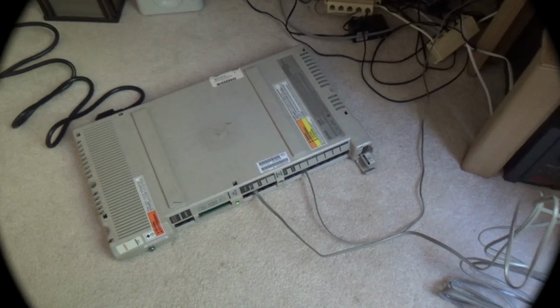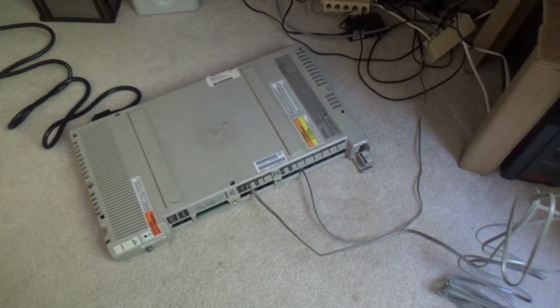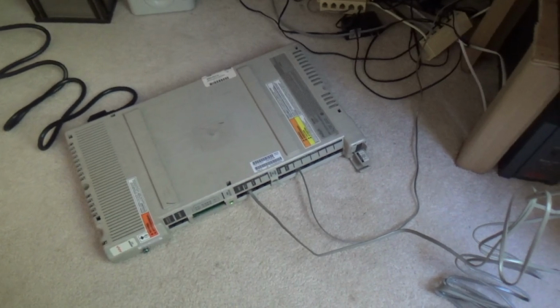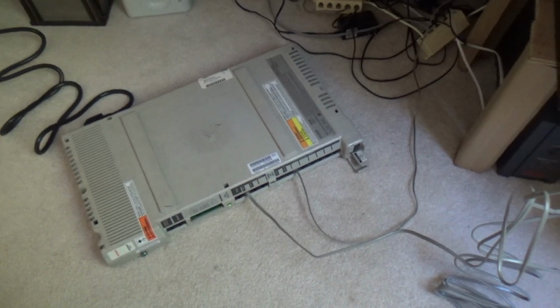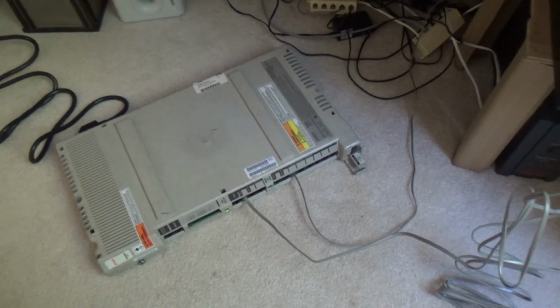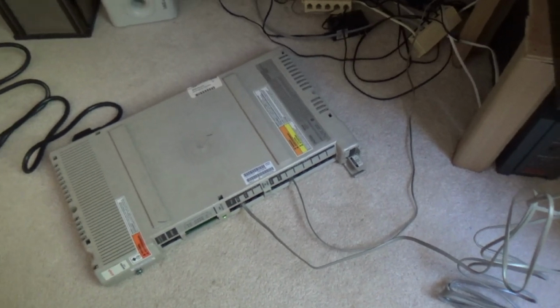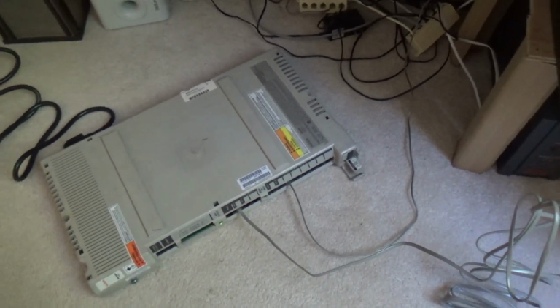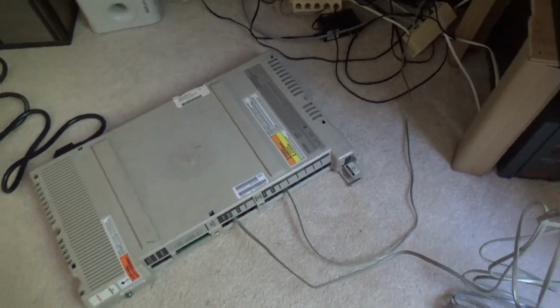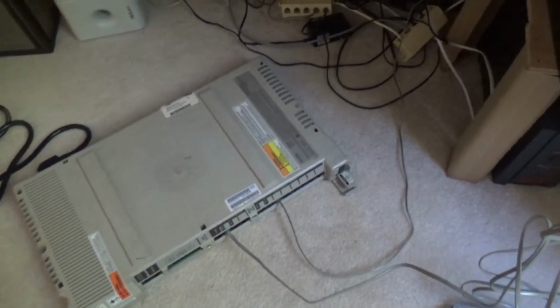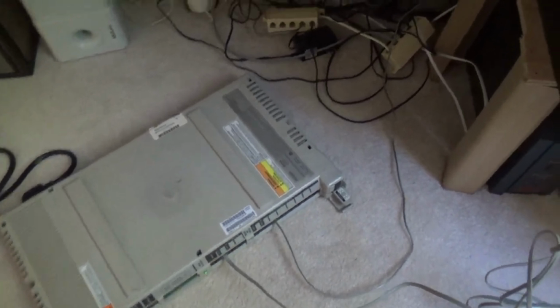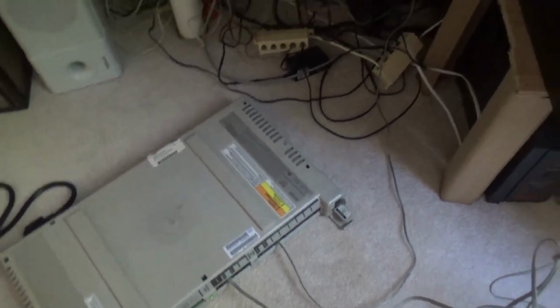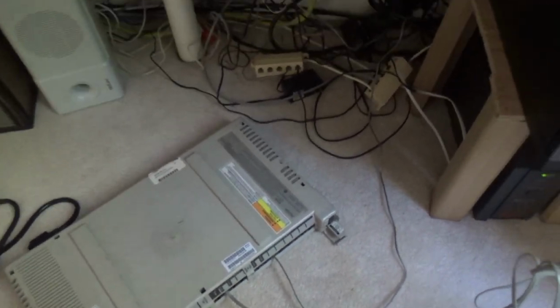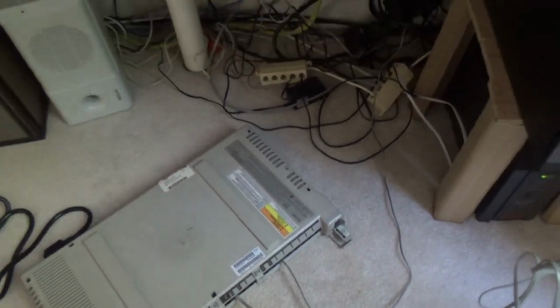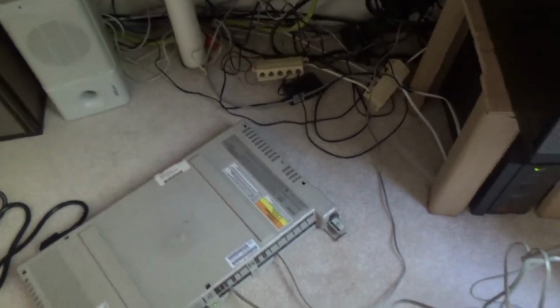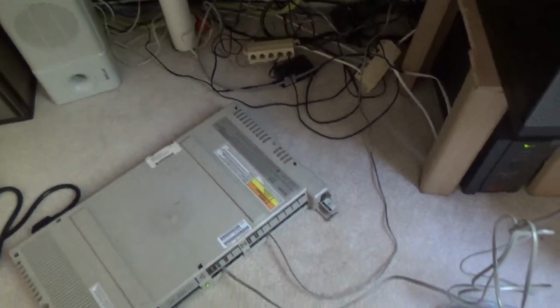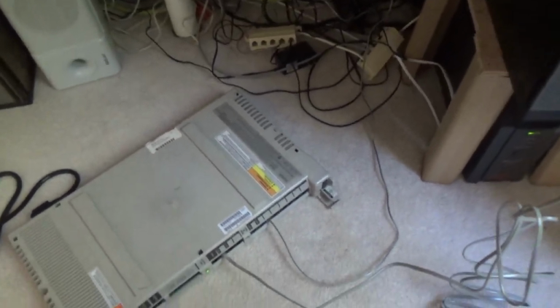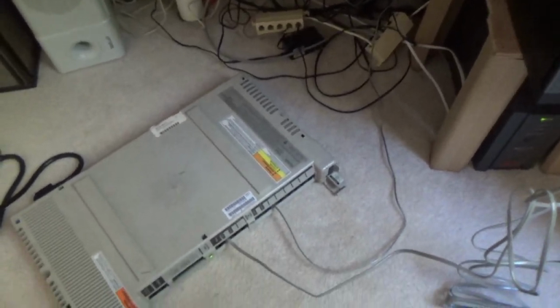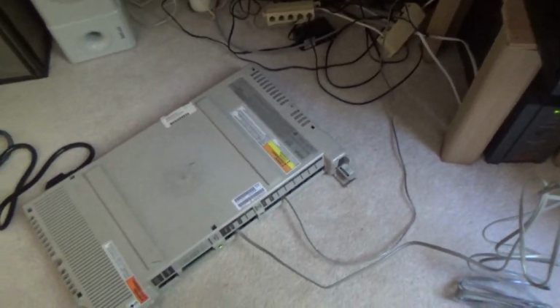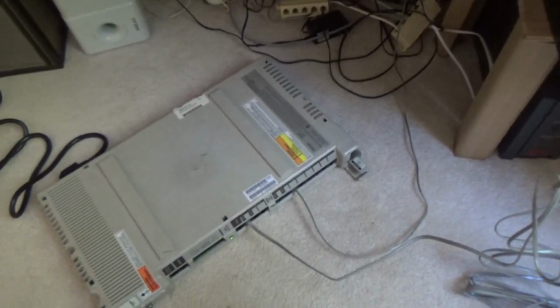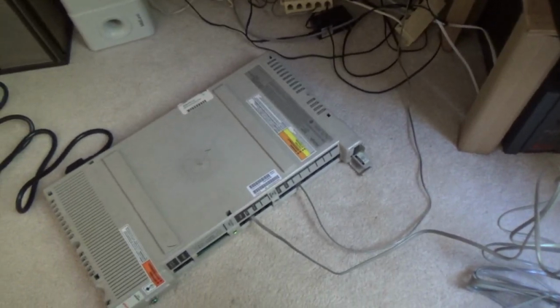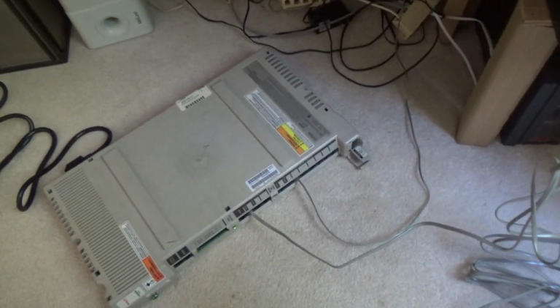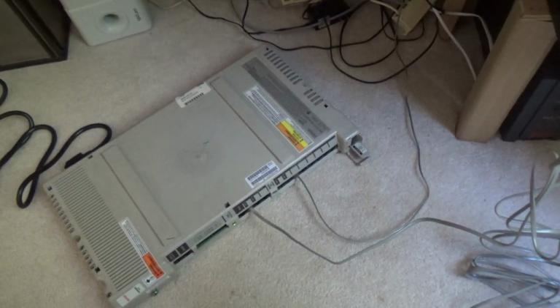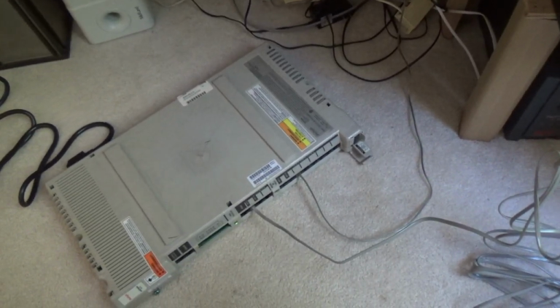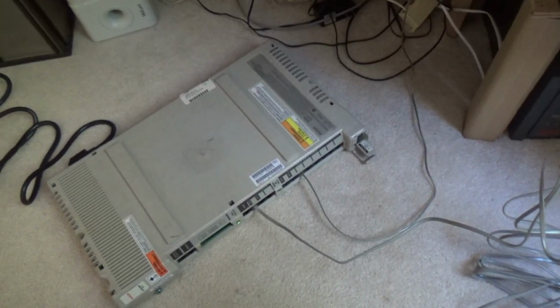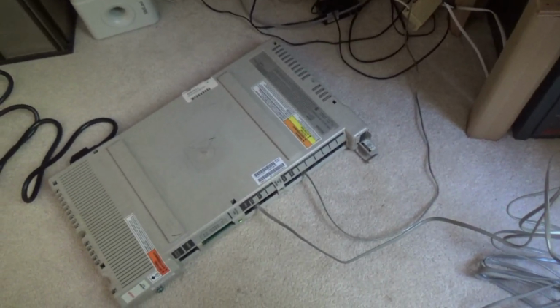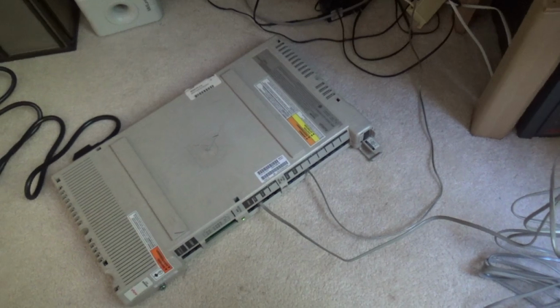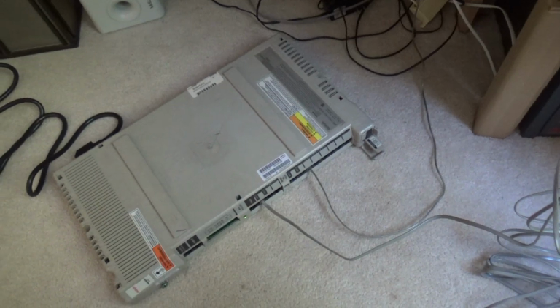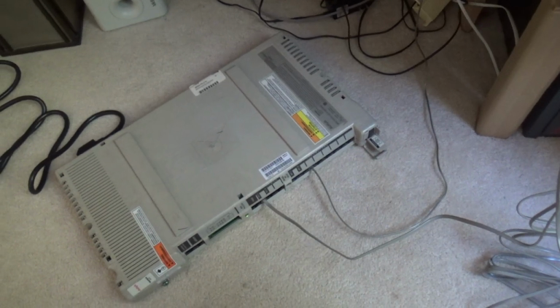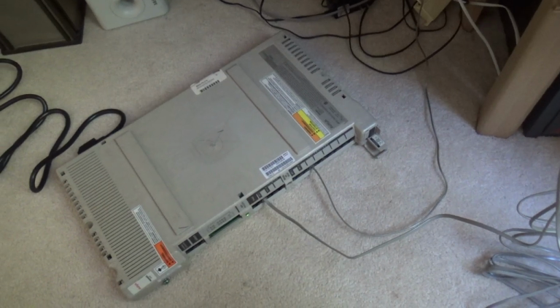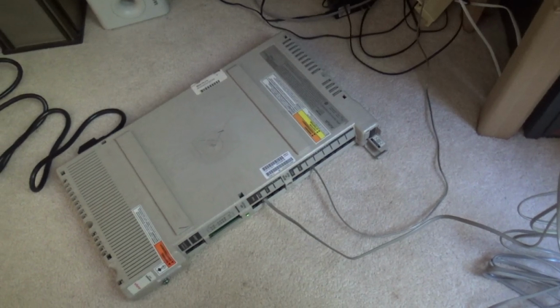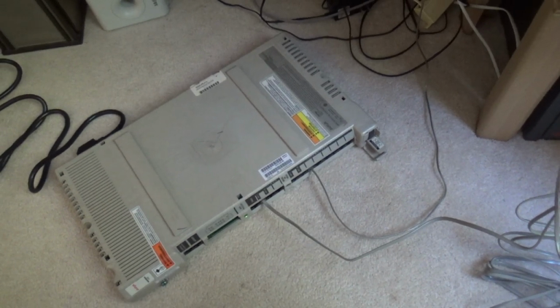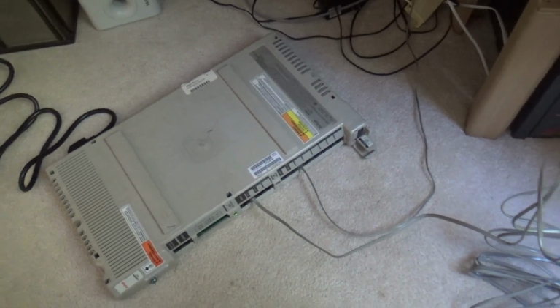Hello viewers. Today we are going to be testing the pulse dialing through the whole house.